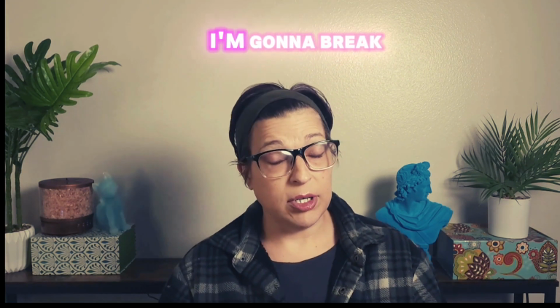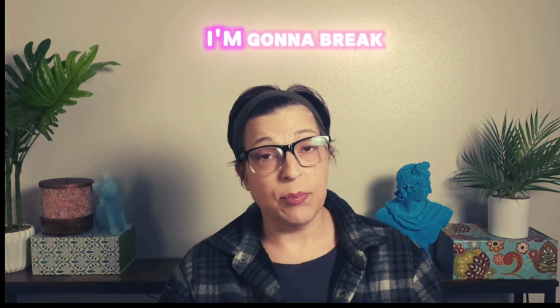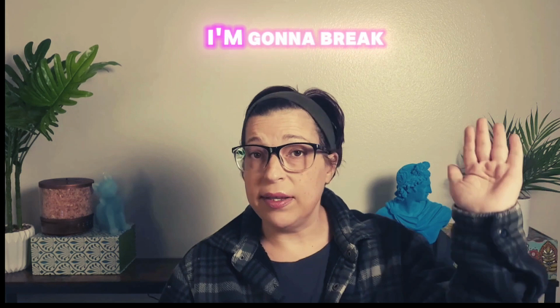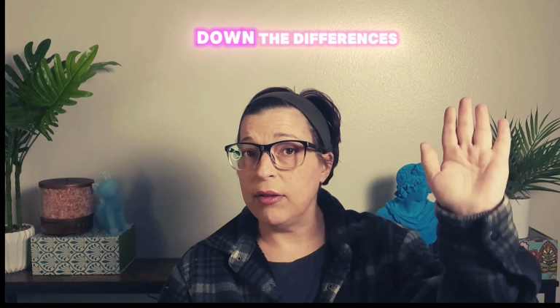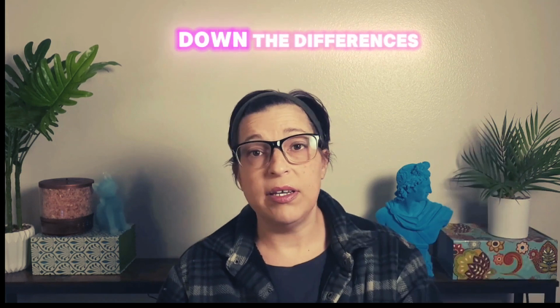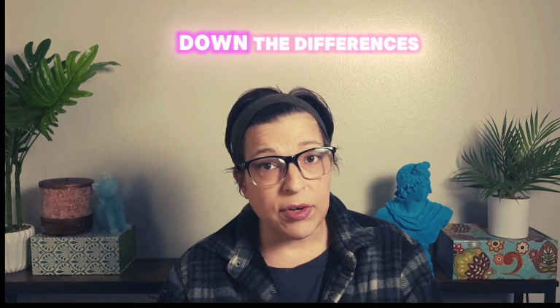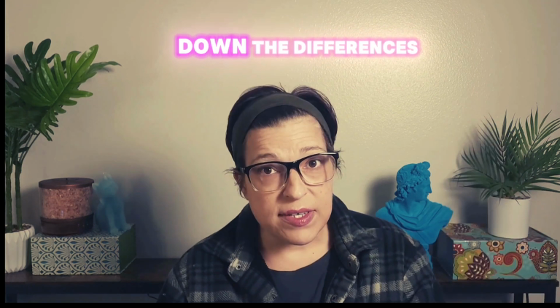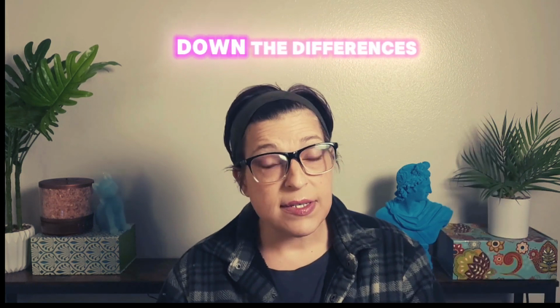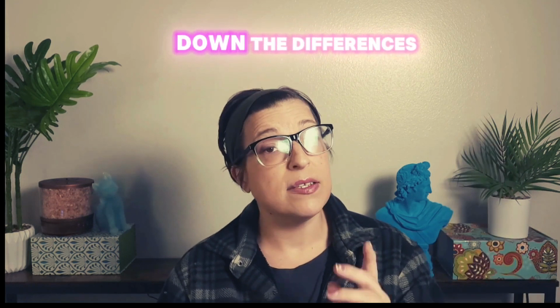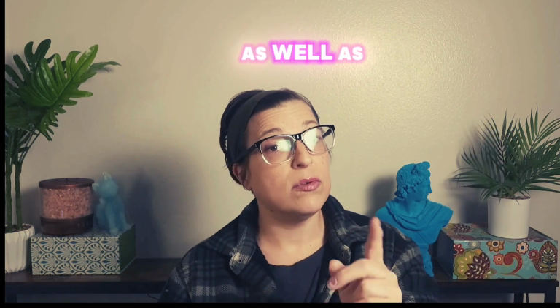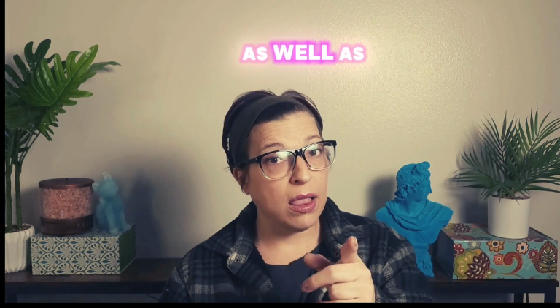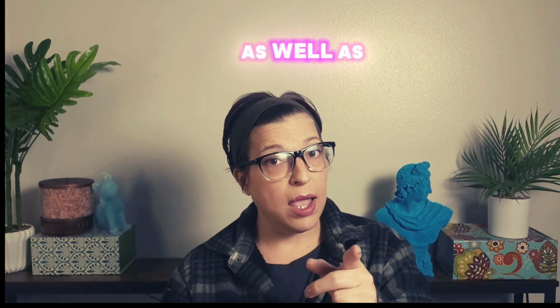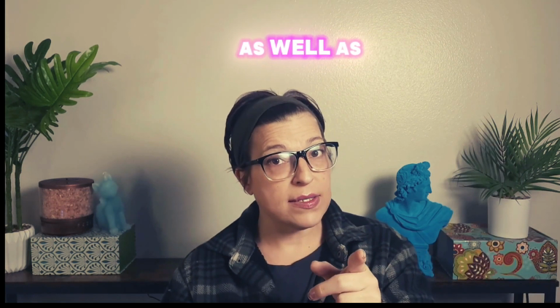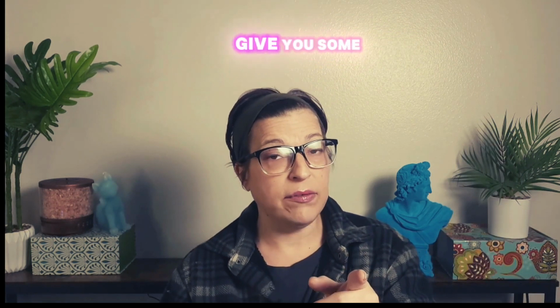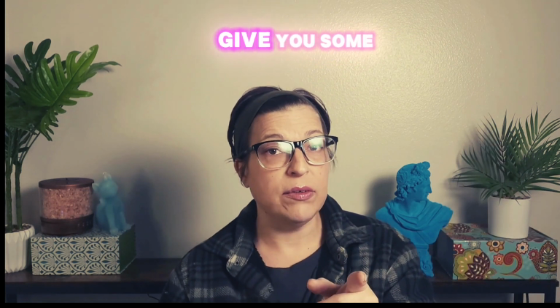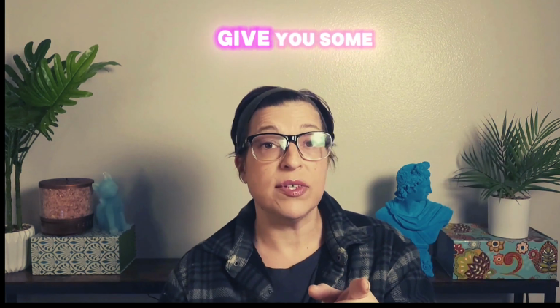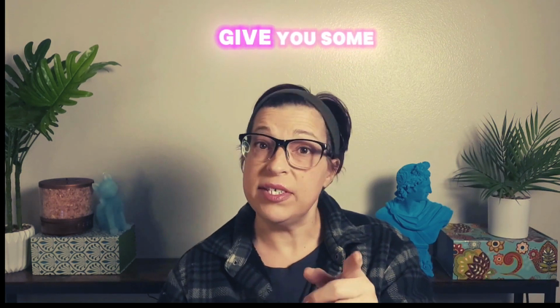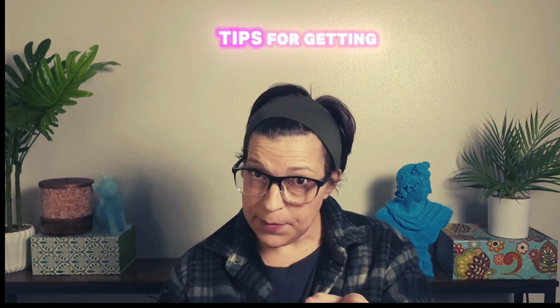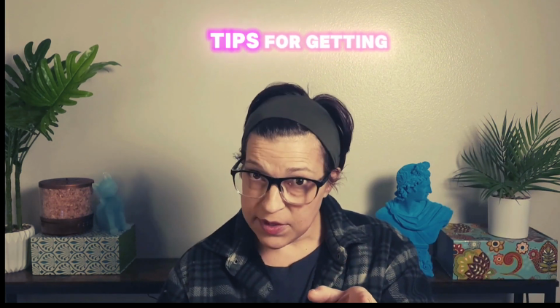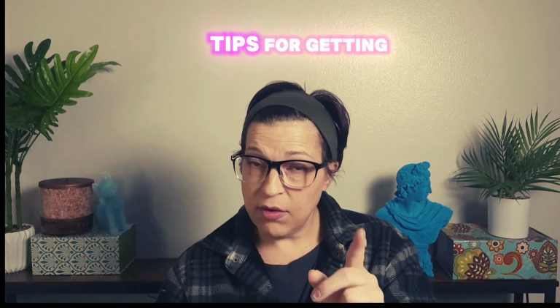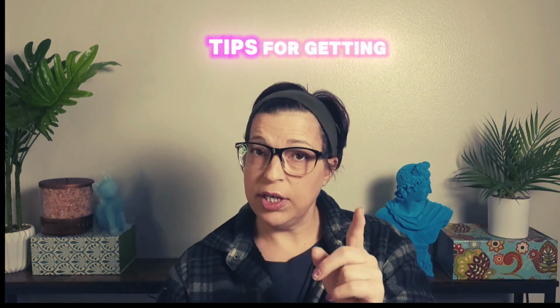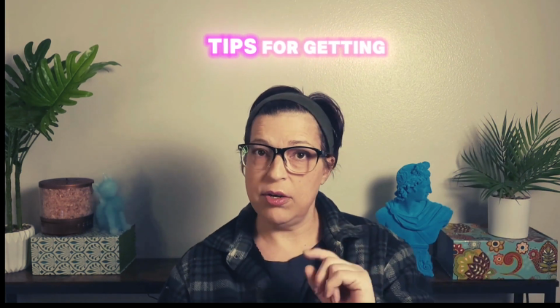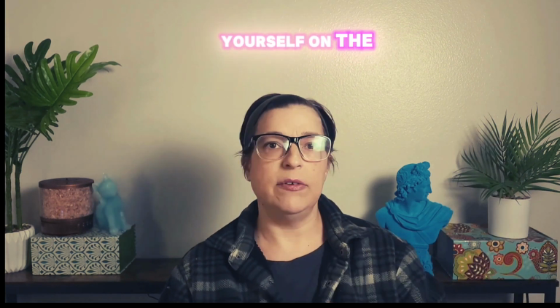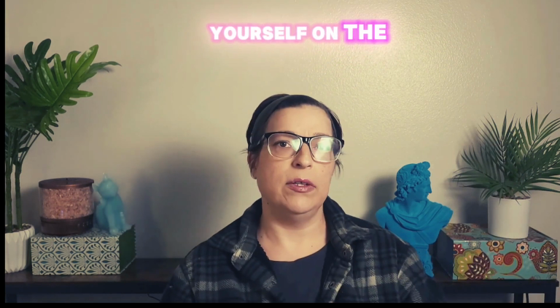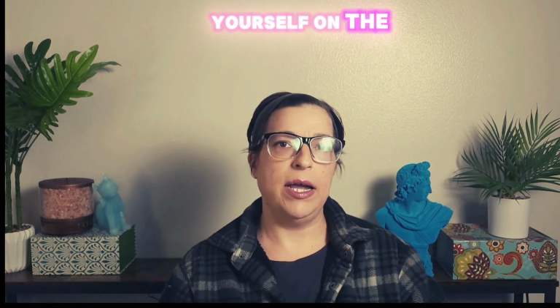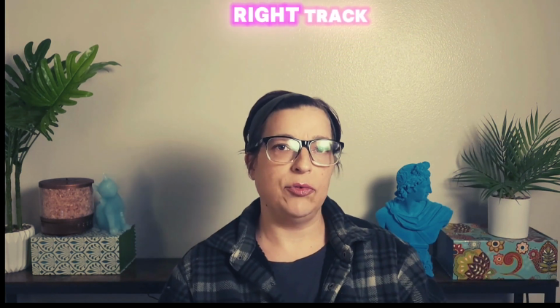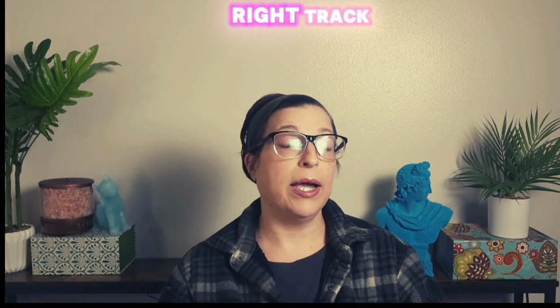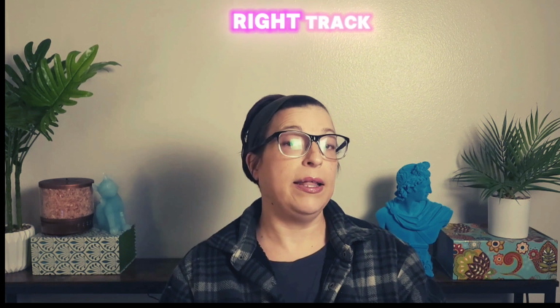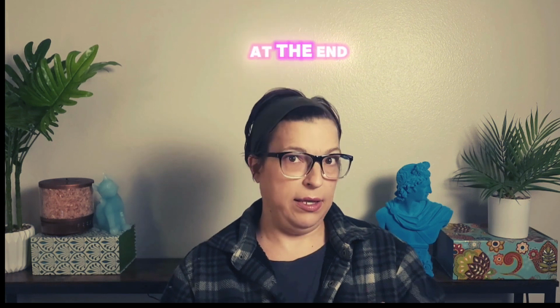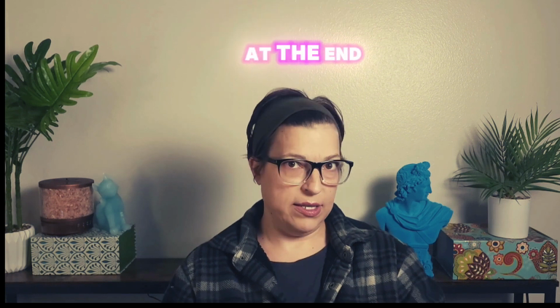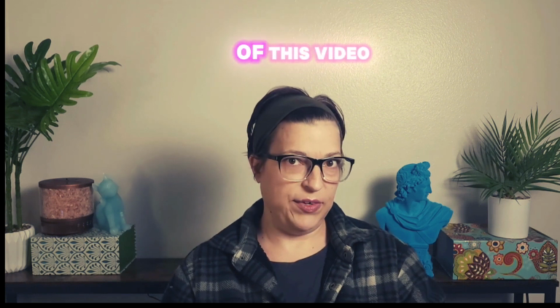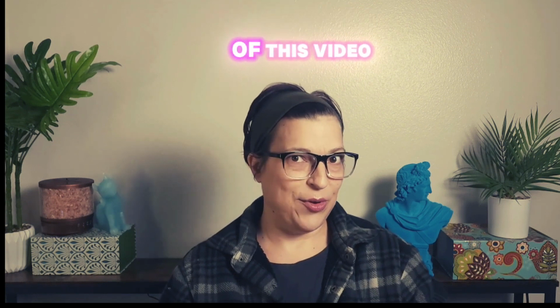I'm going to break down the differences as well as give you some tips for getting yourself on the right track at the end of this video.